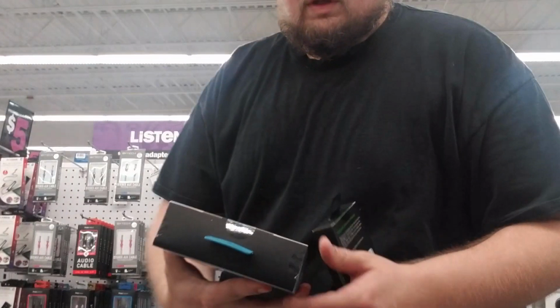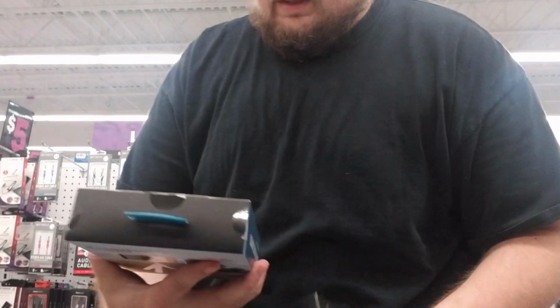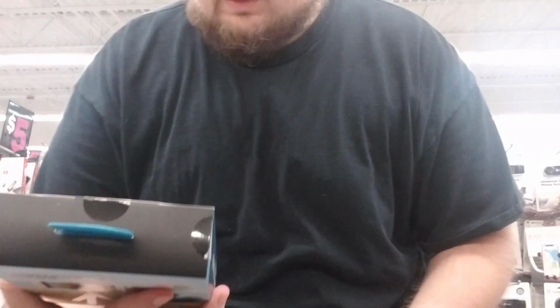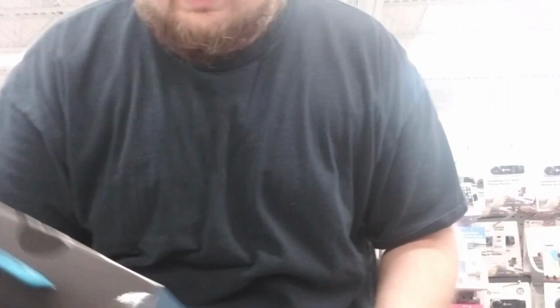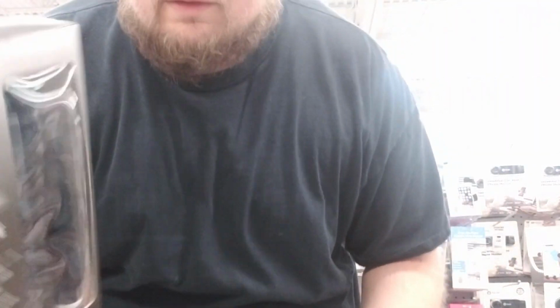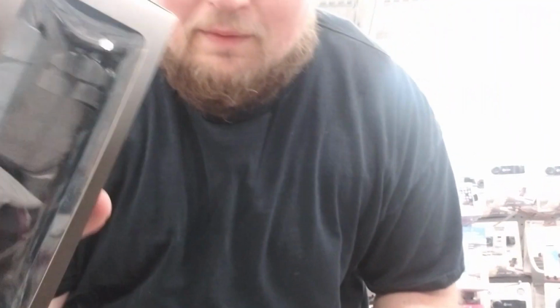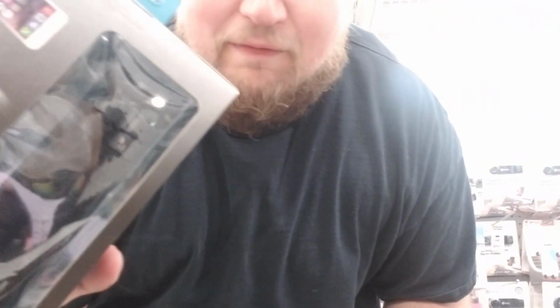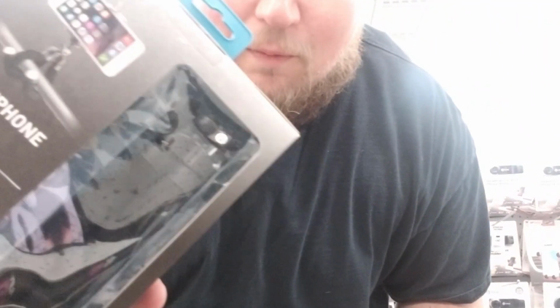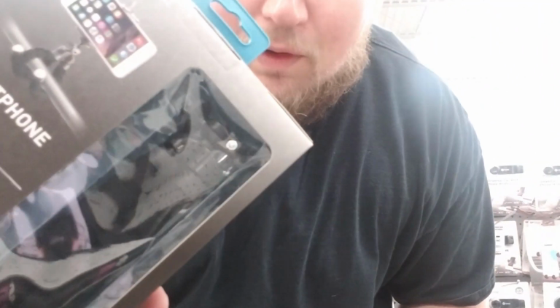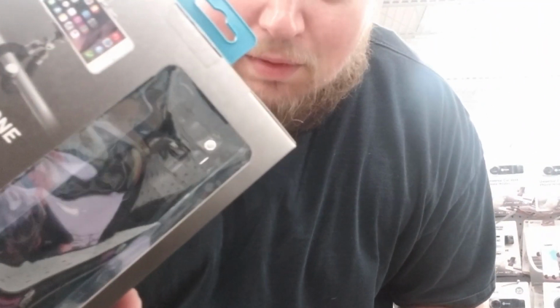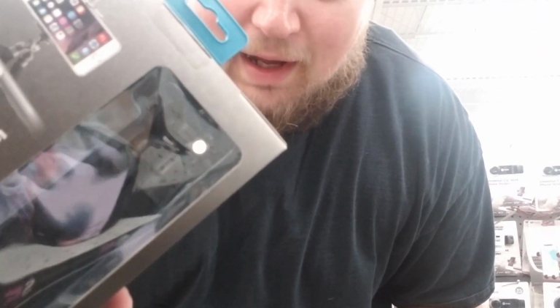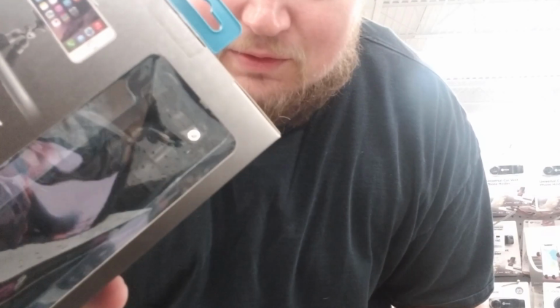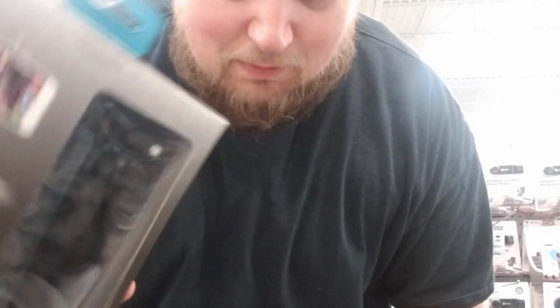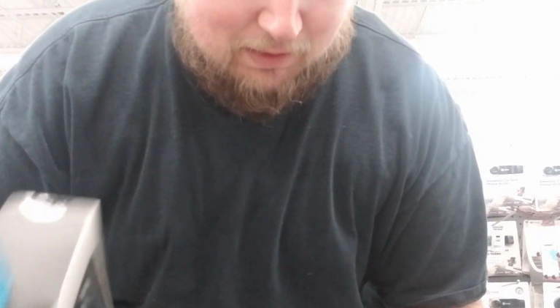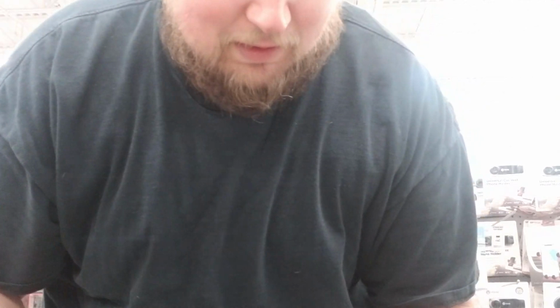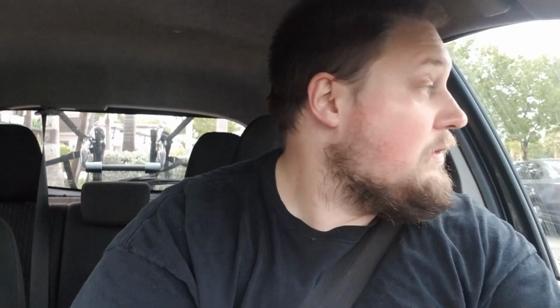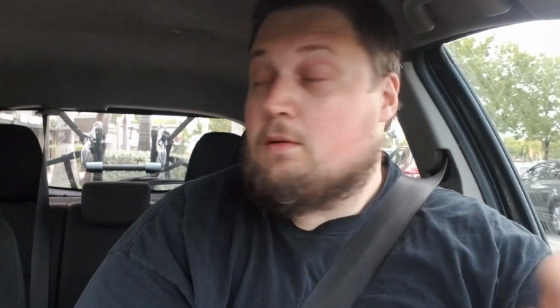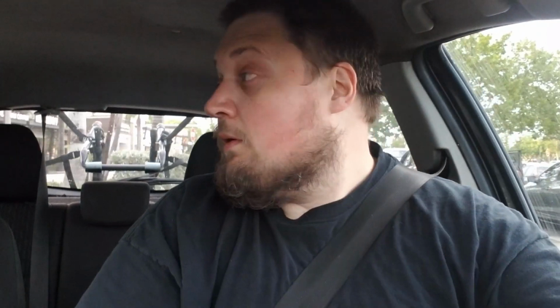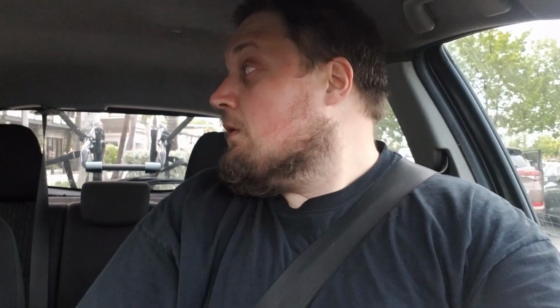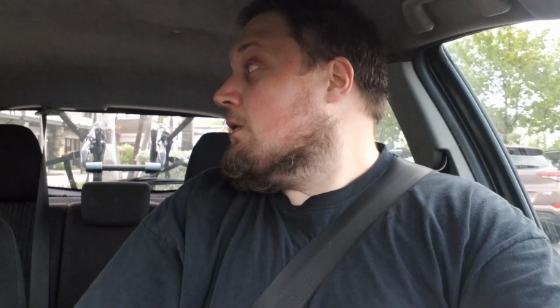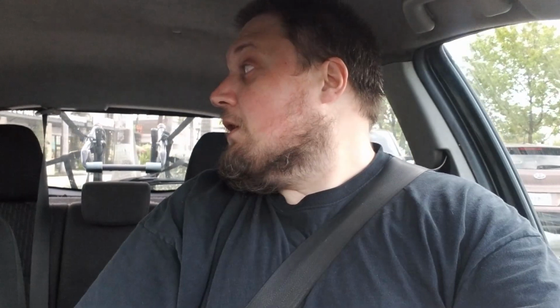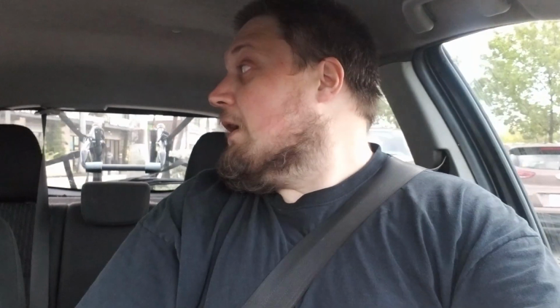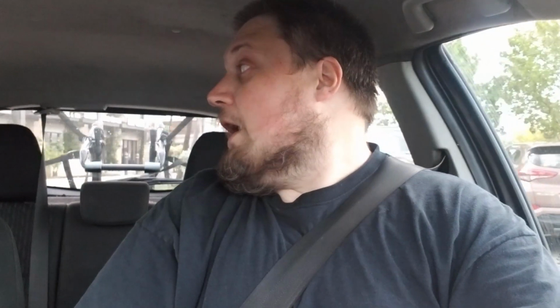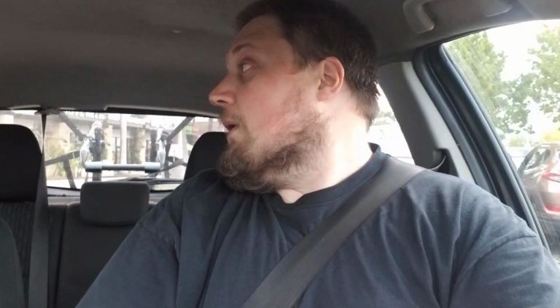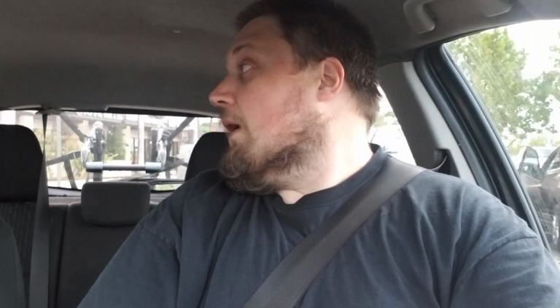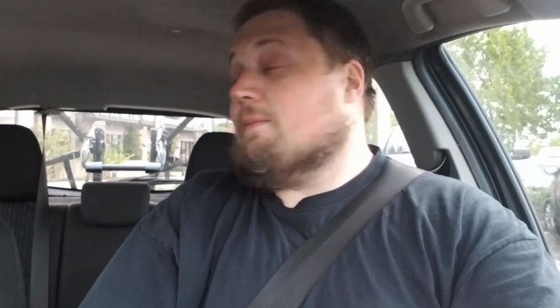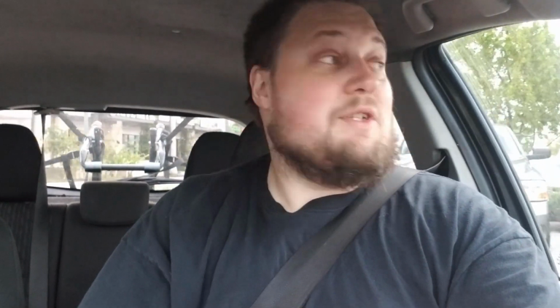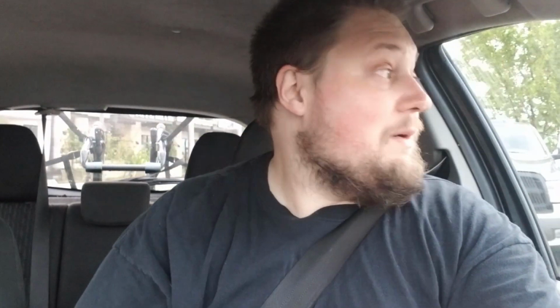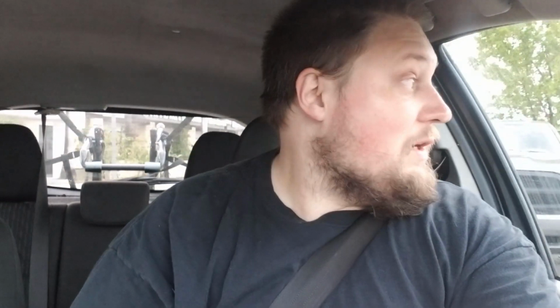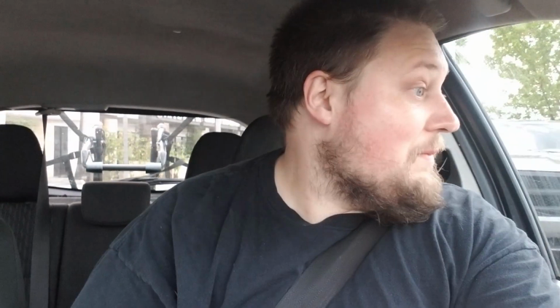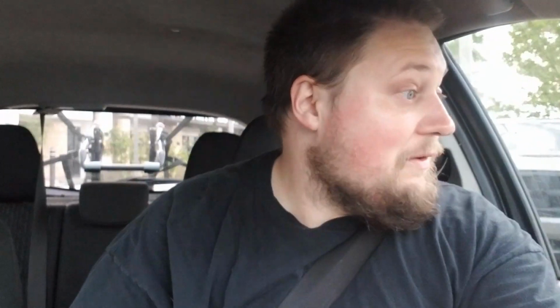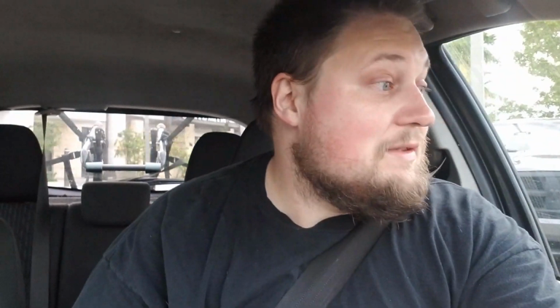Took some digging around, but I found one in black, which is what I wanted. Now I'm just going to keep running some errands.